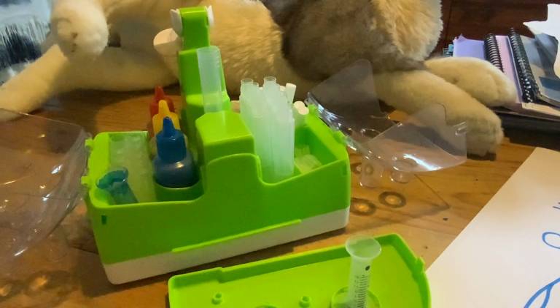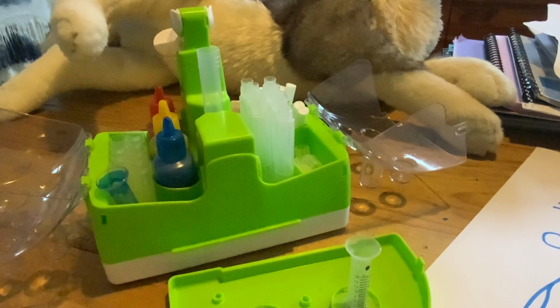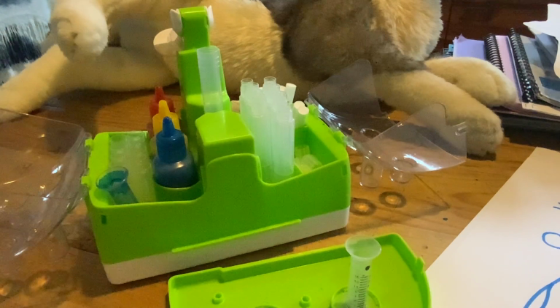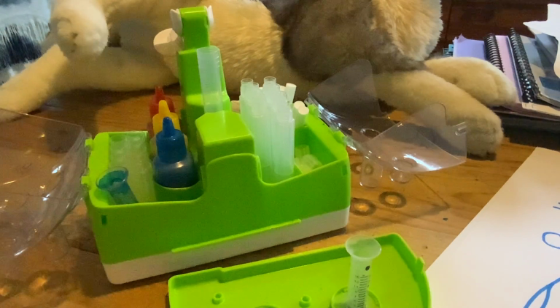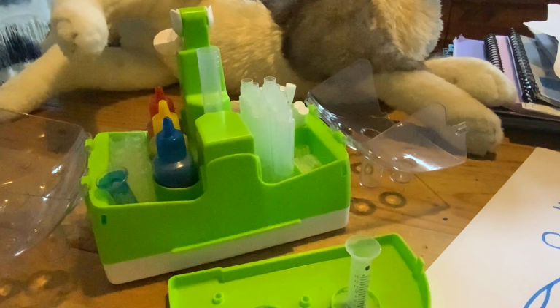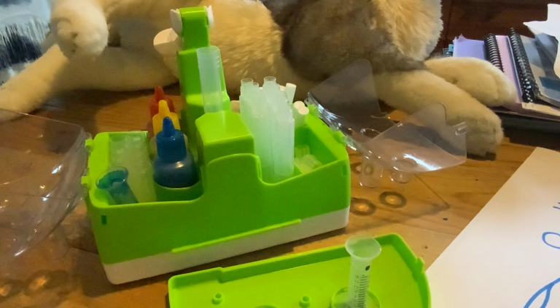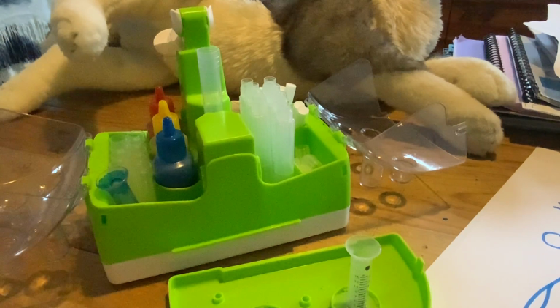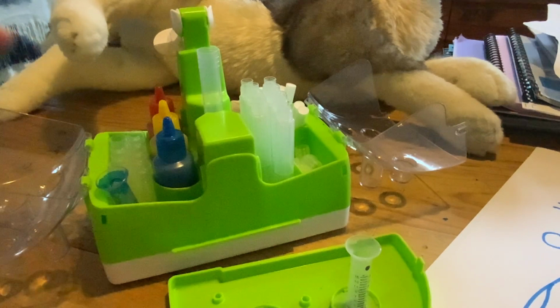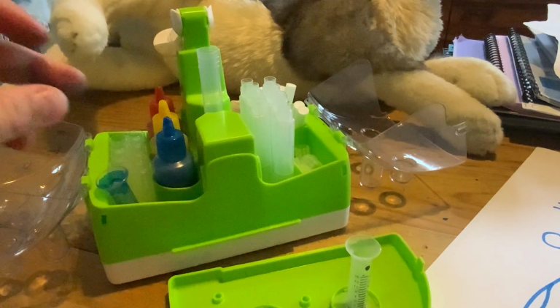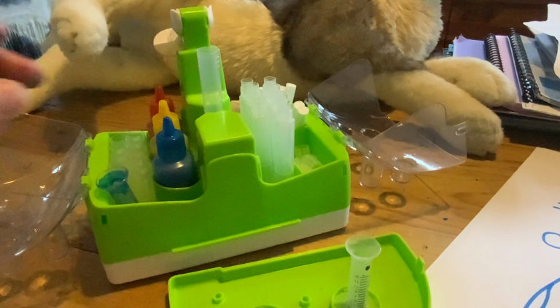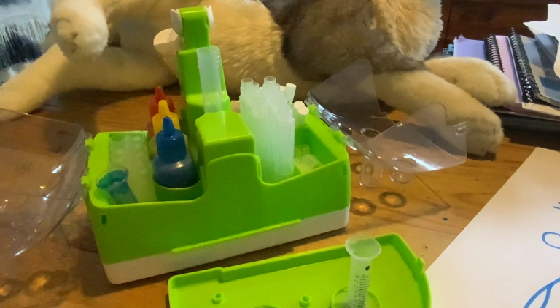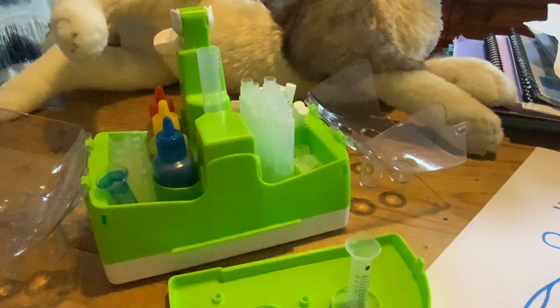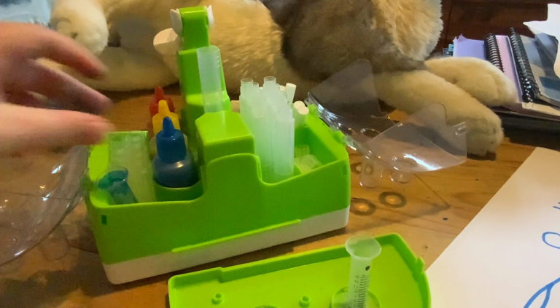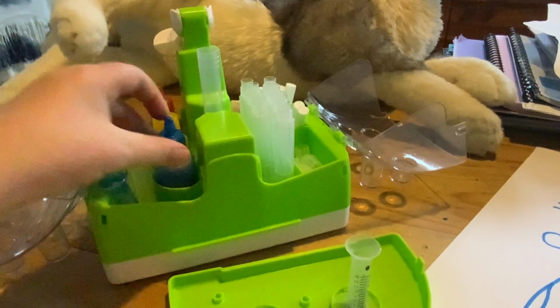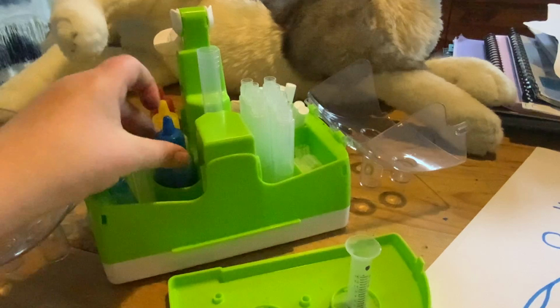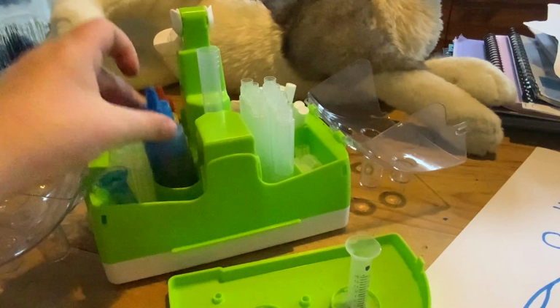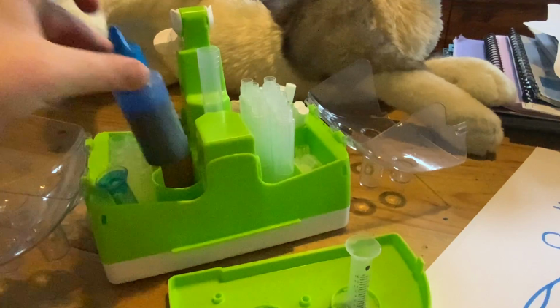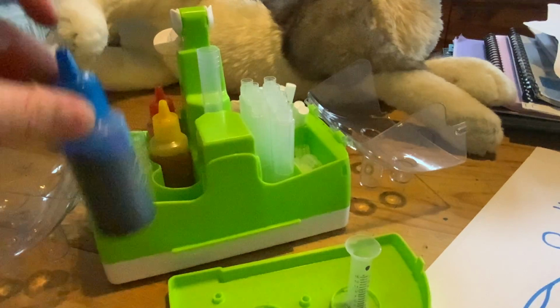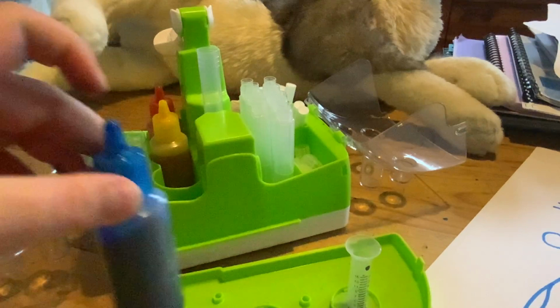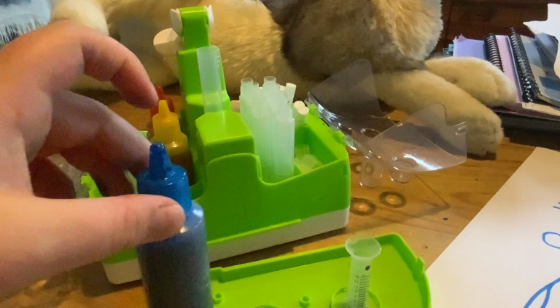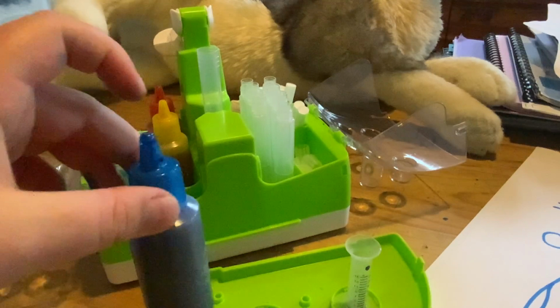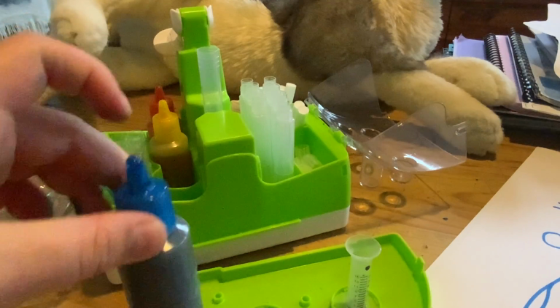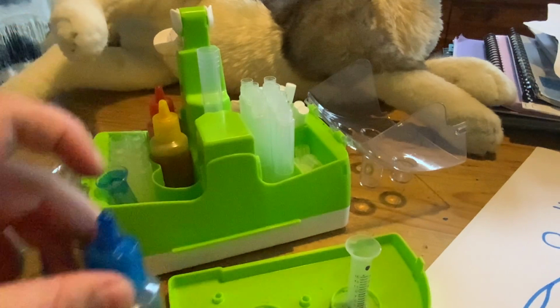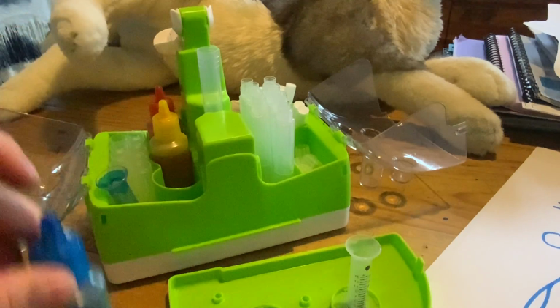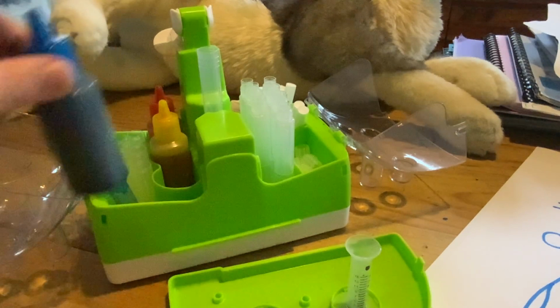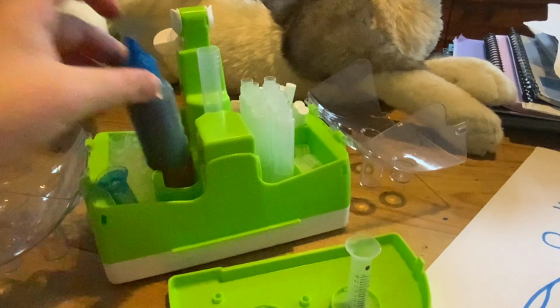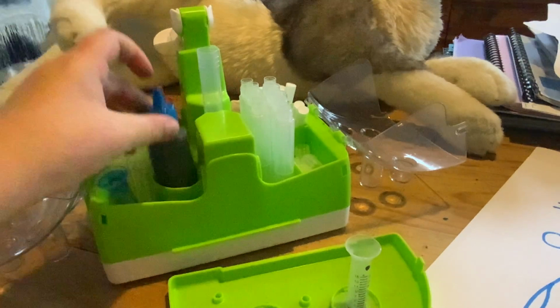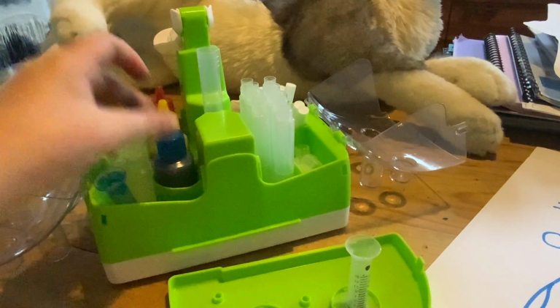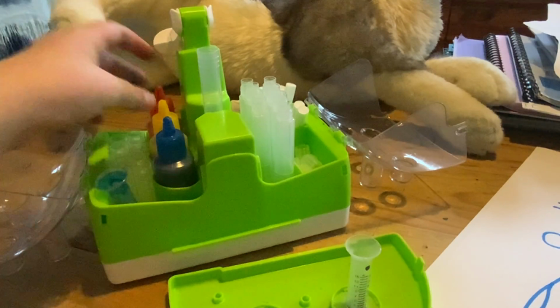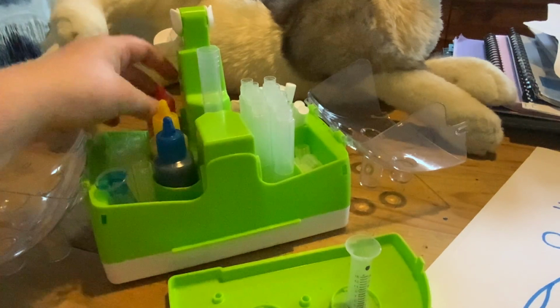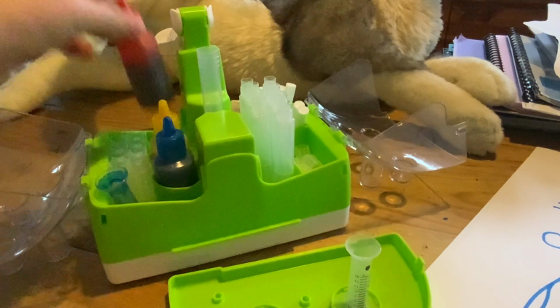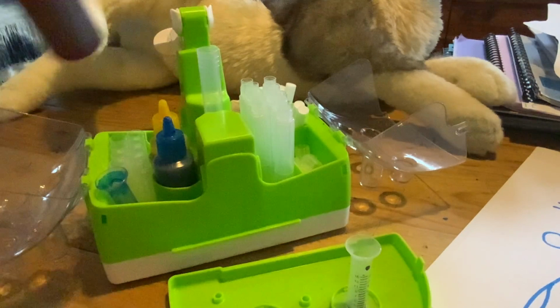Now we're going to grab our ink. I'm going to make blue — actually, I'm going to make red.